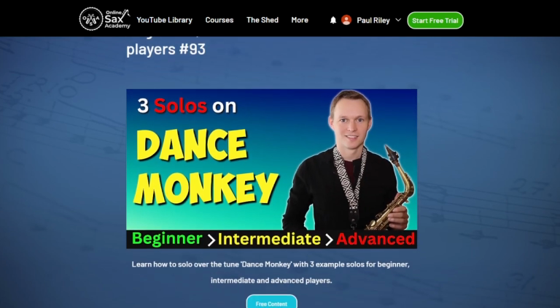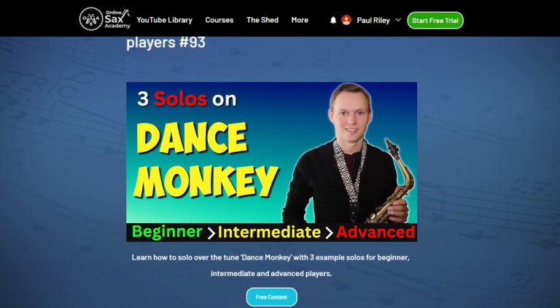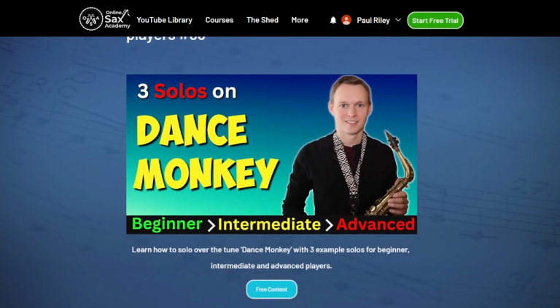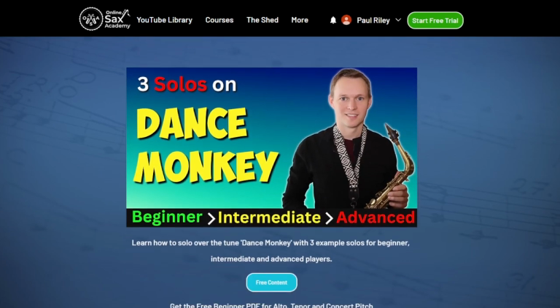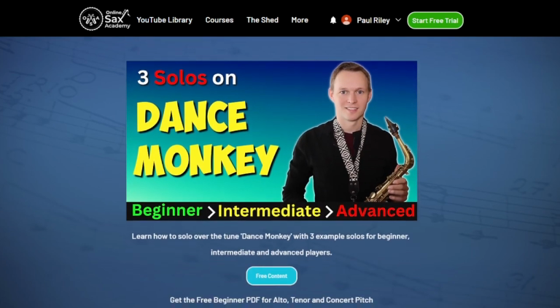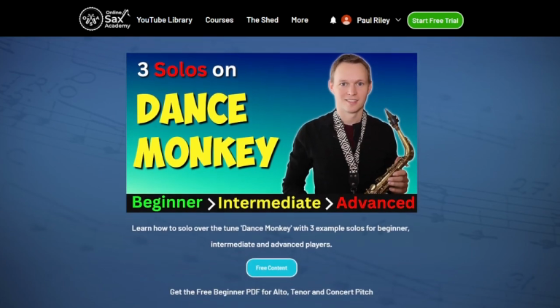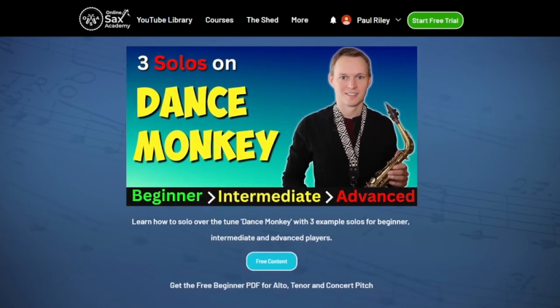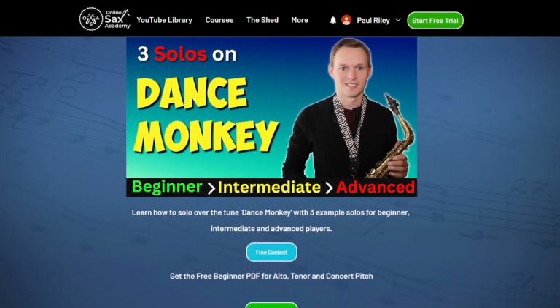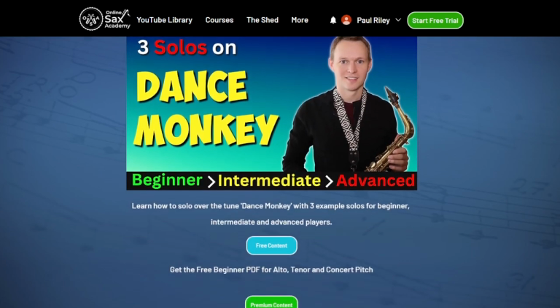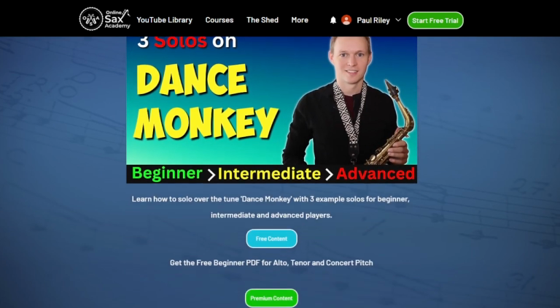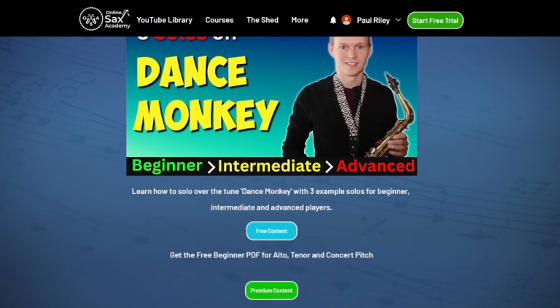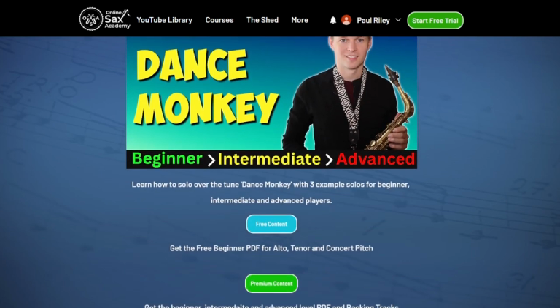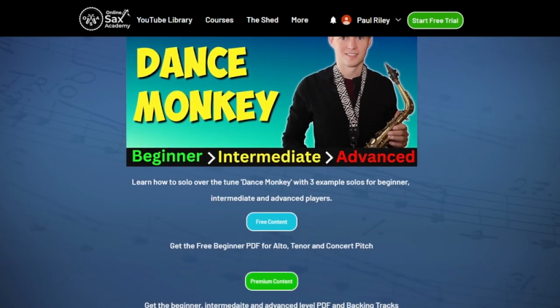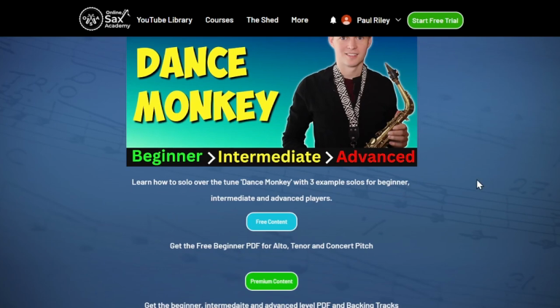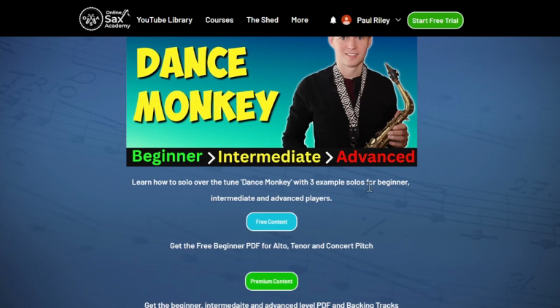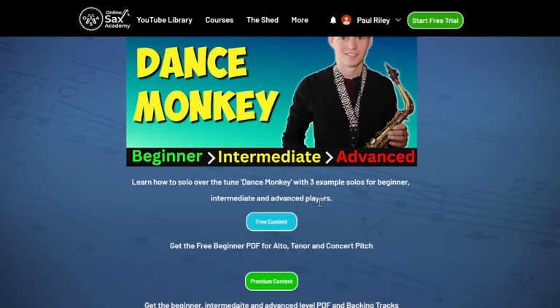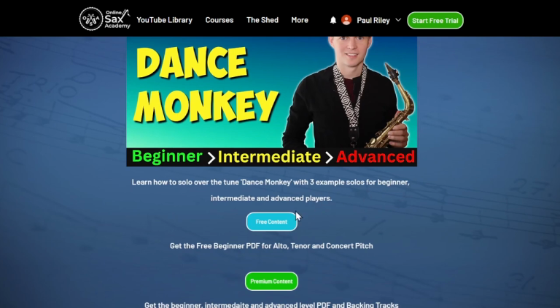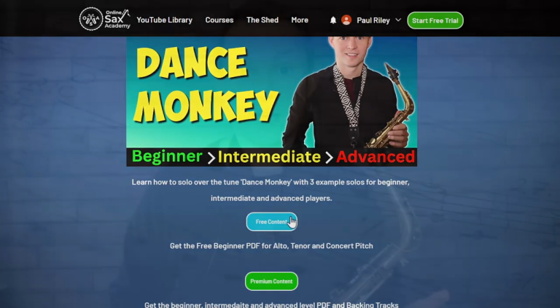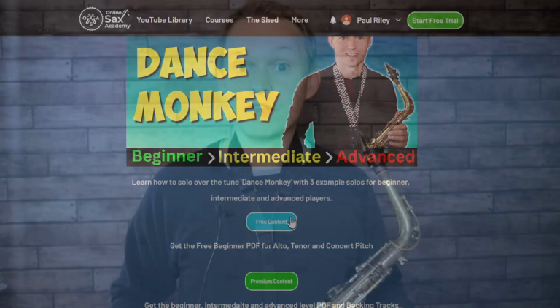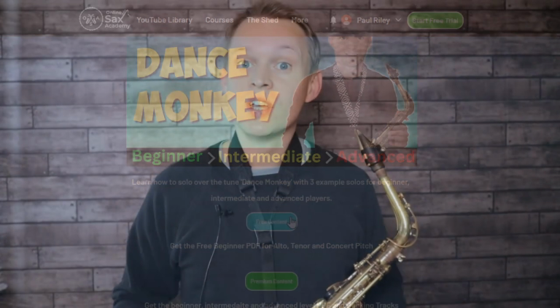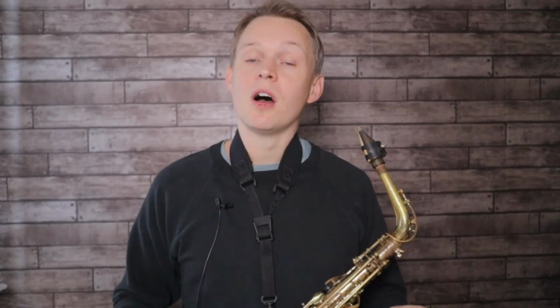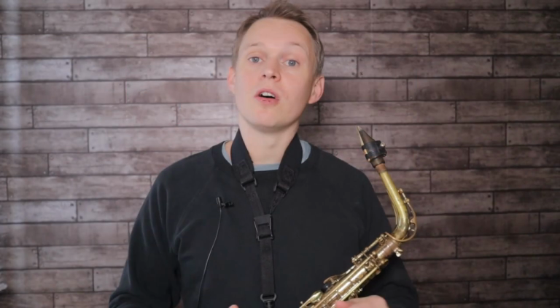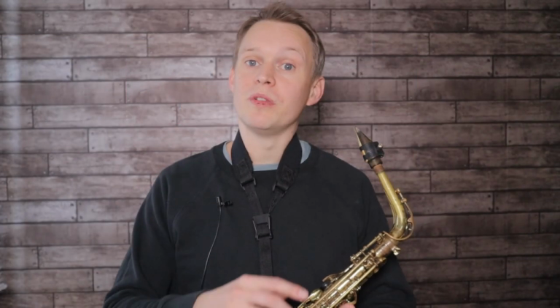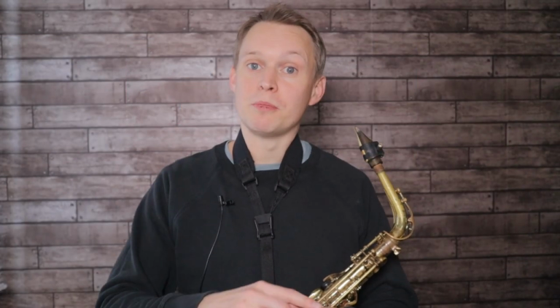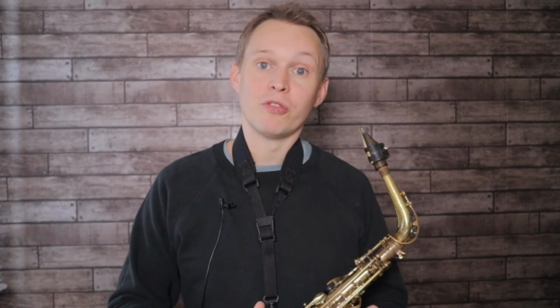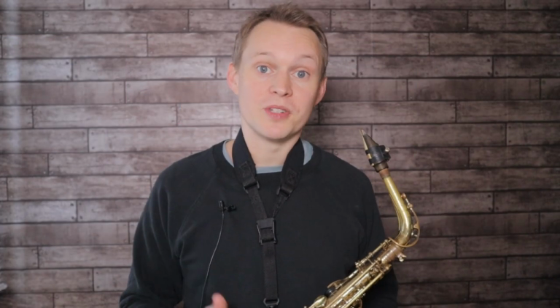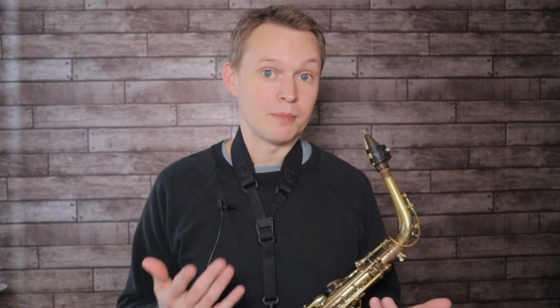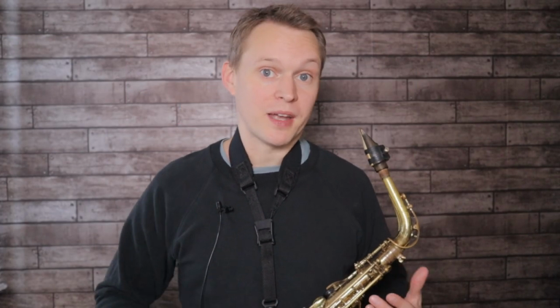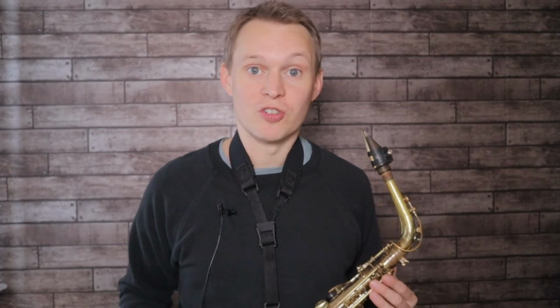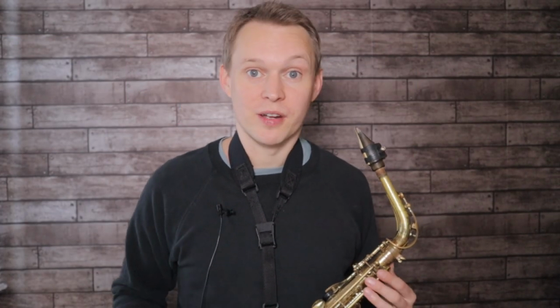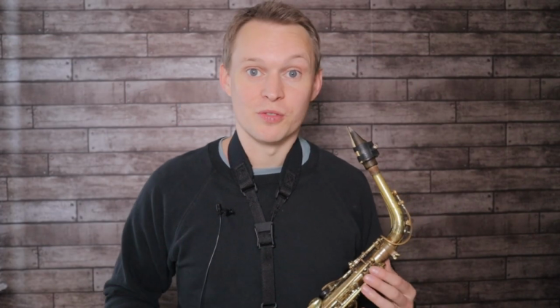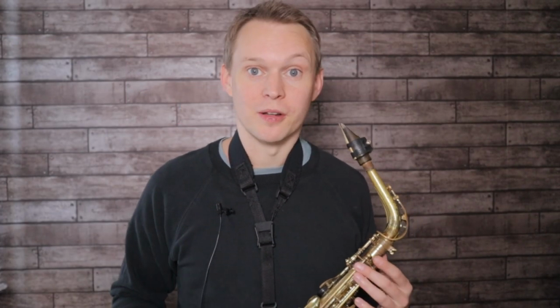Premium members will get access to the beginner, intermediate, and advanced level PDFs along with the performance and backing tracks as well.